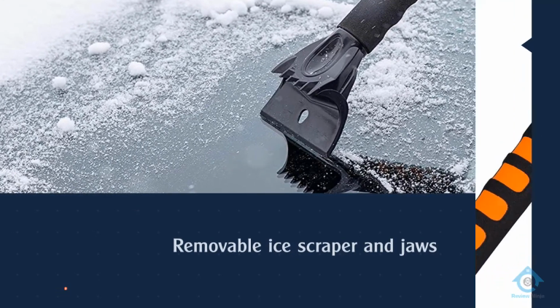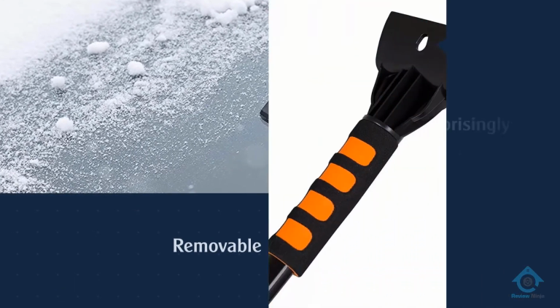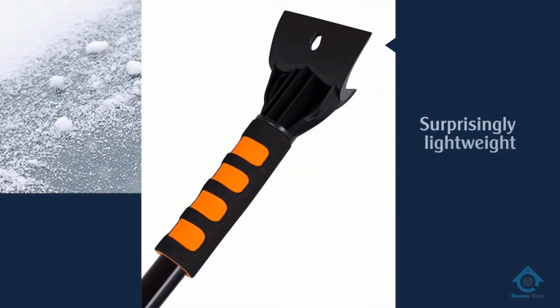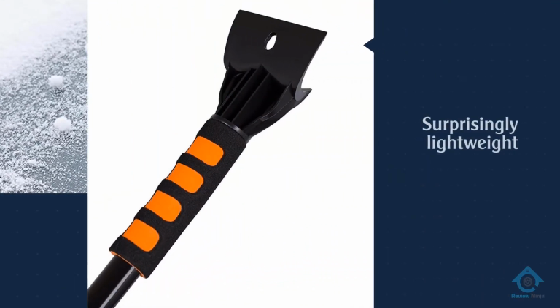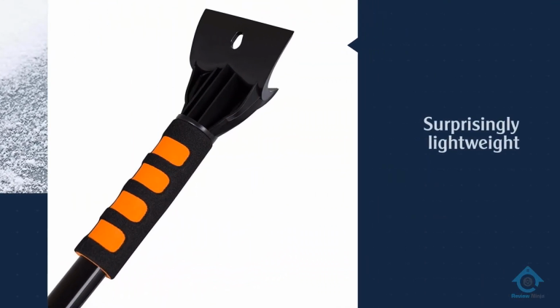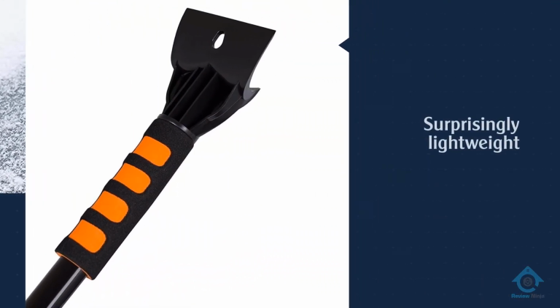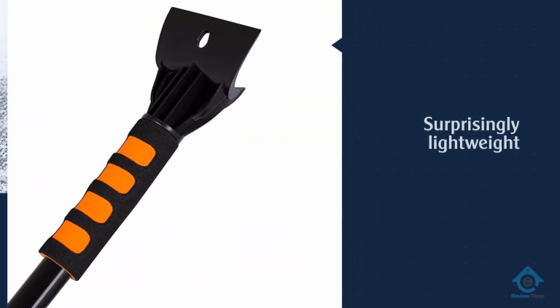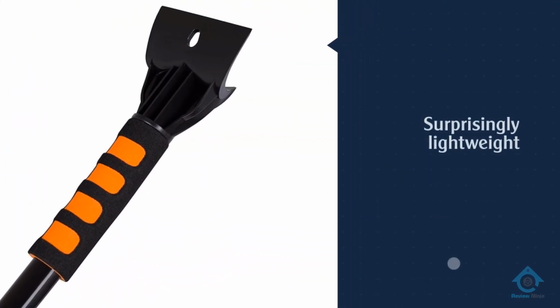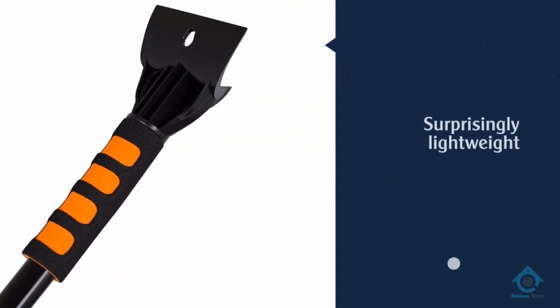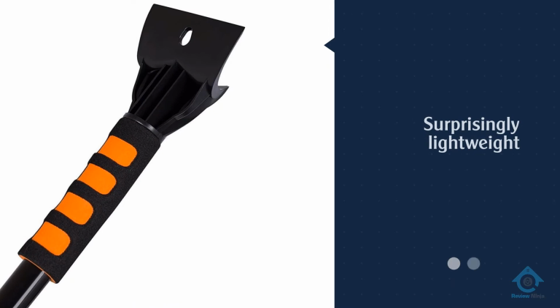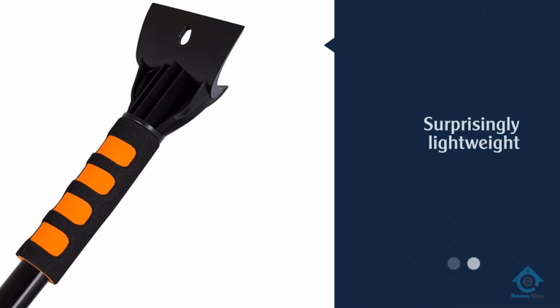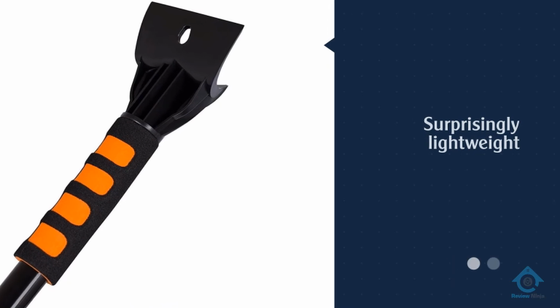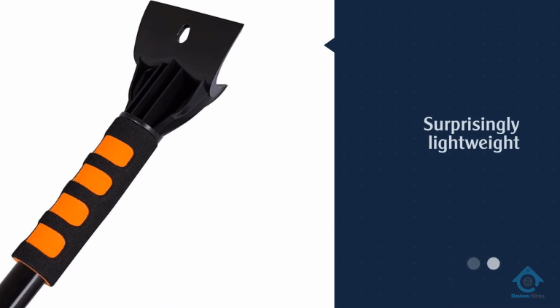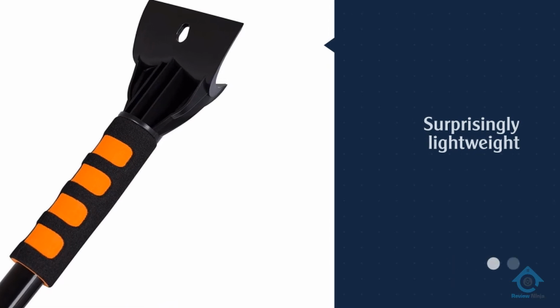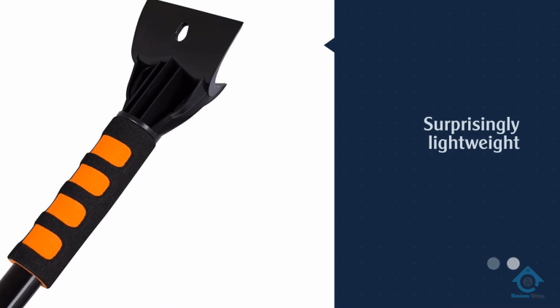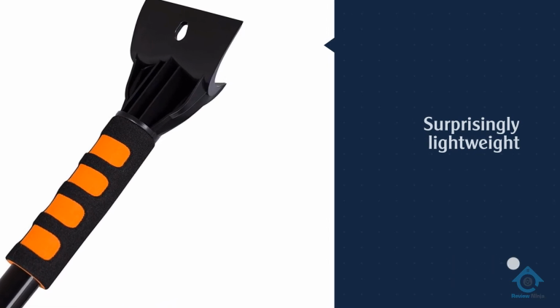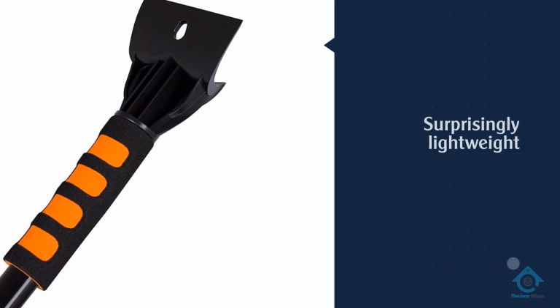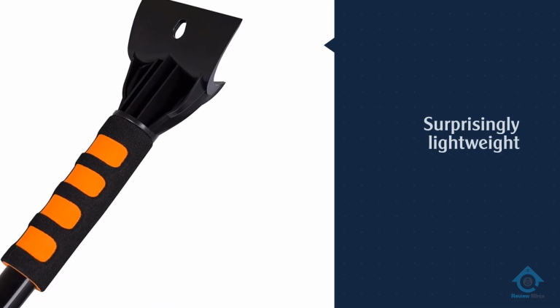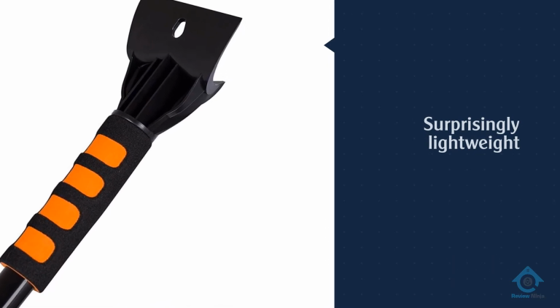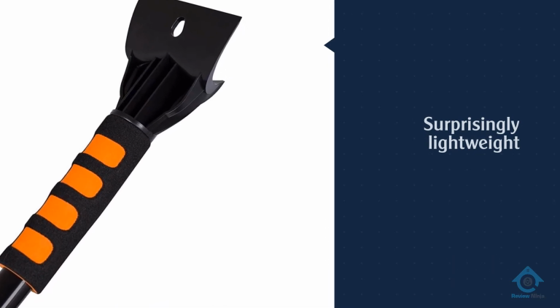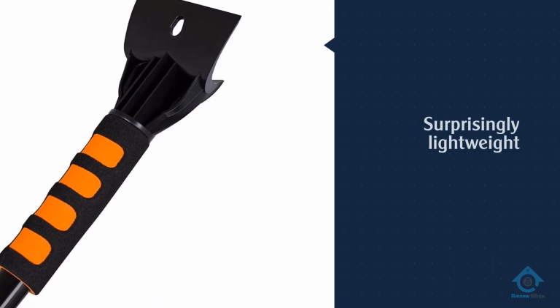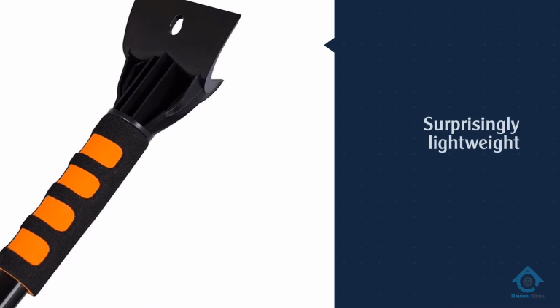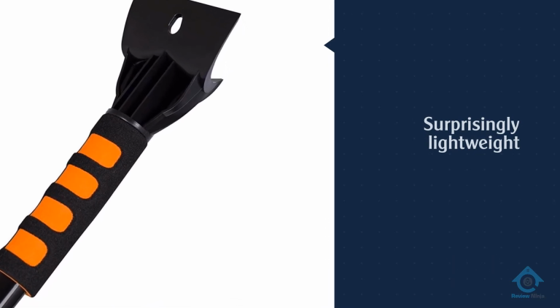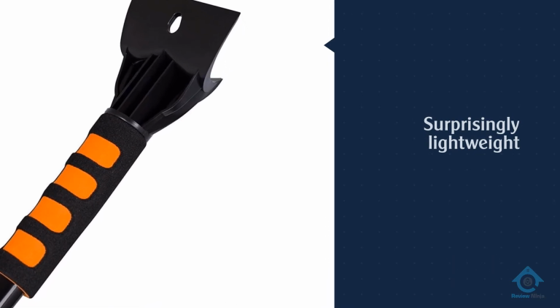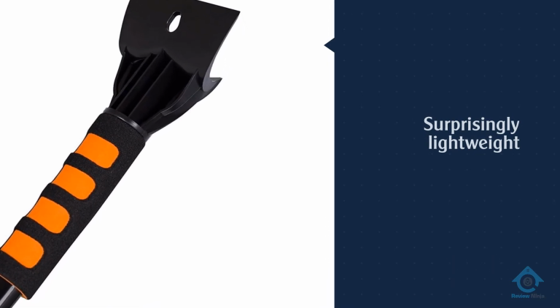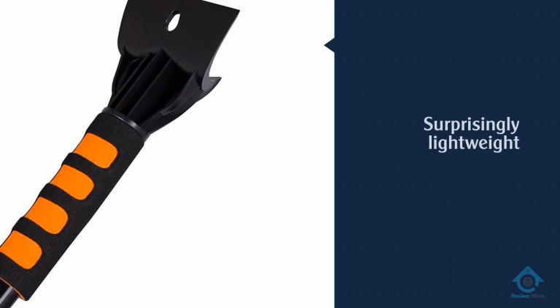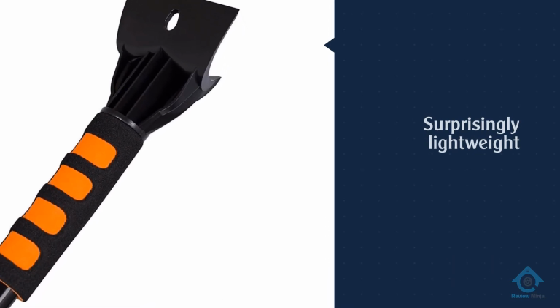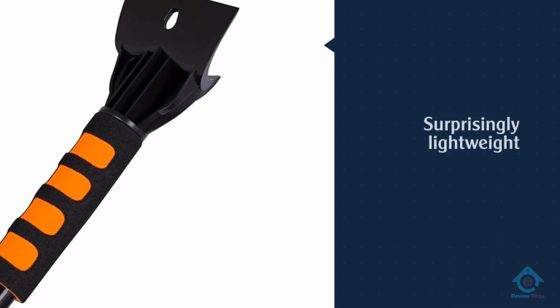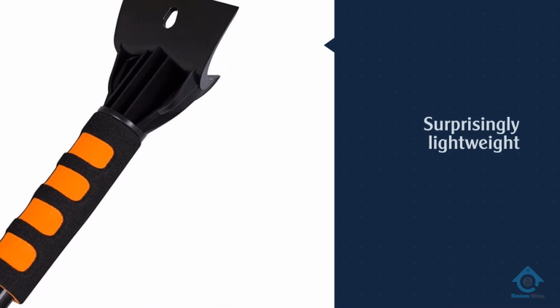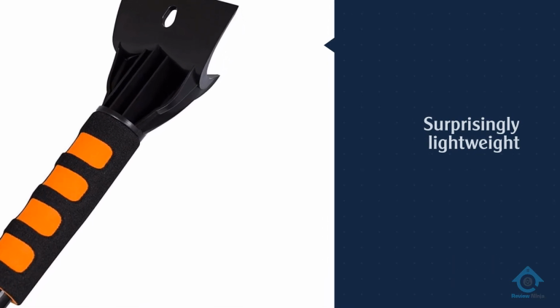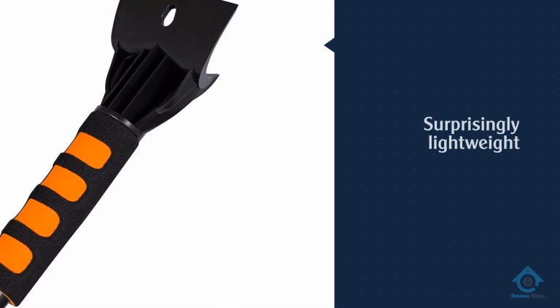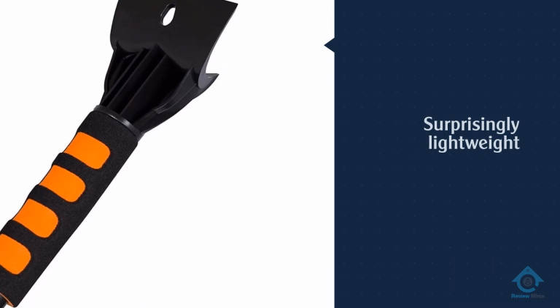Despite its size, it's surprisingly lightweight and easy to hold for extended periods of time.